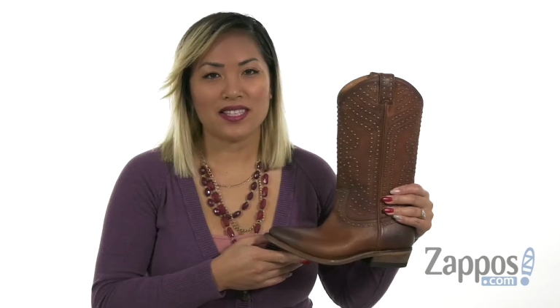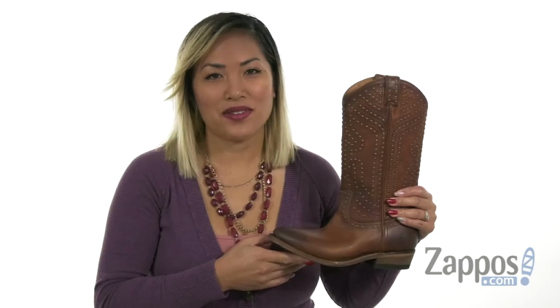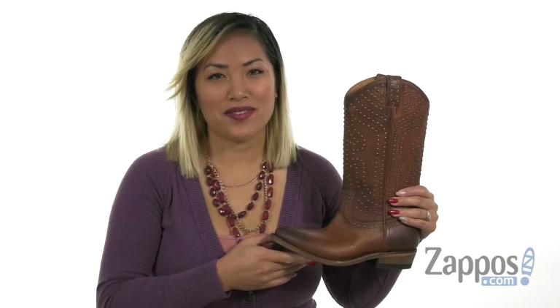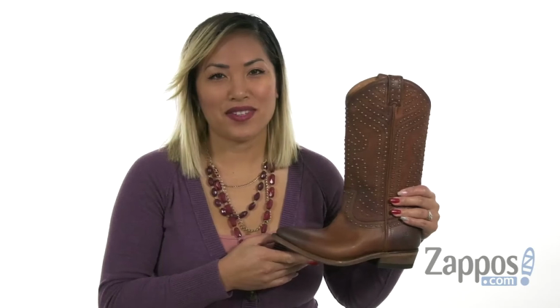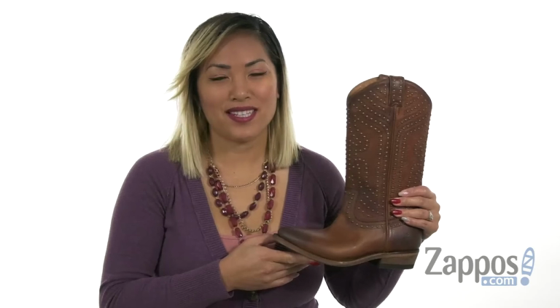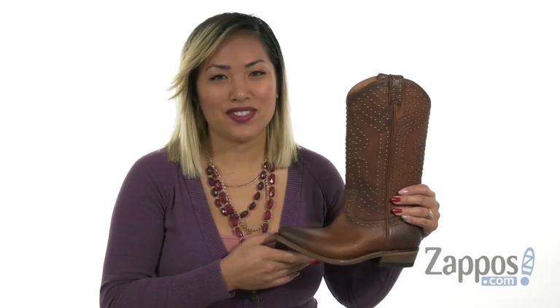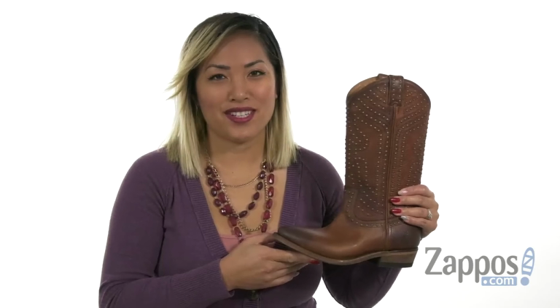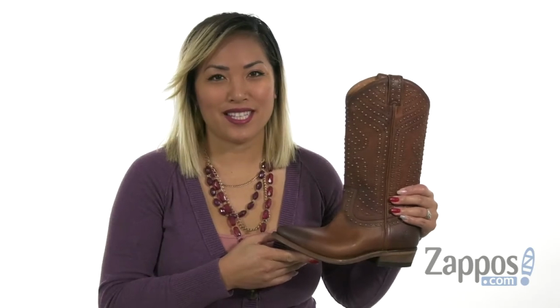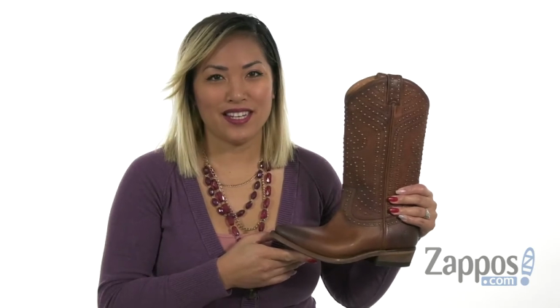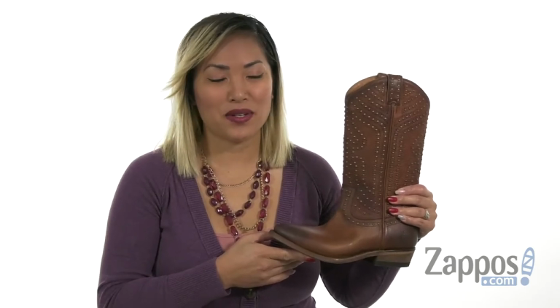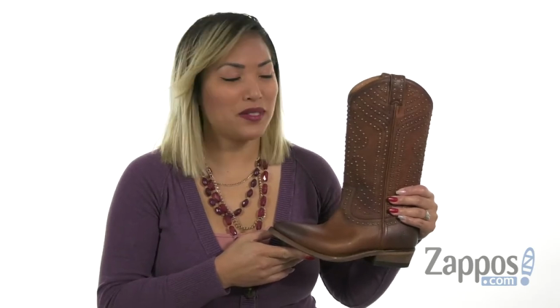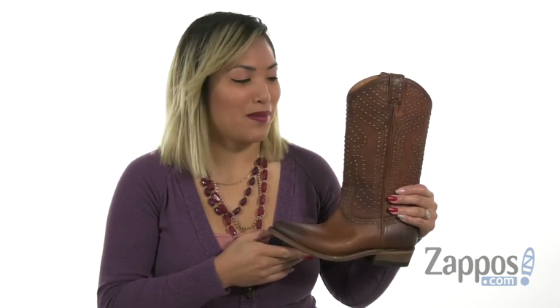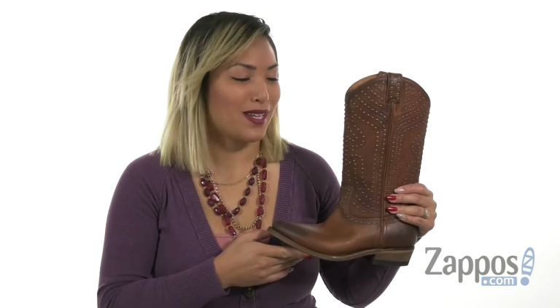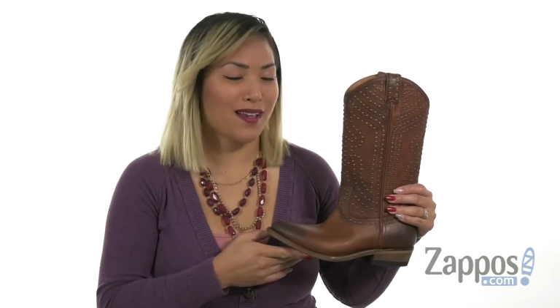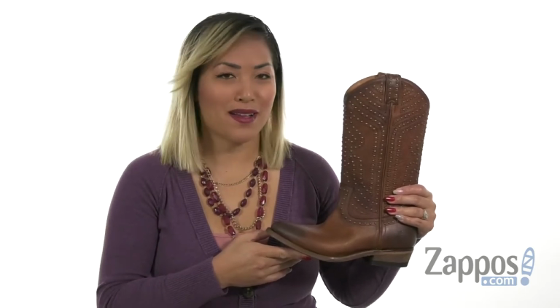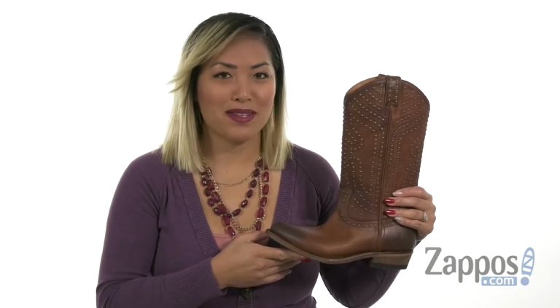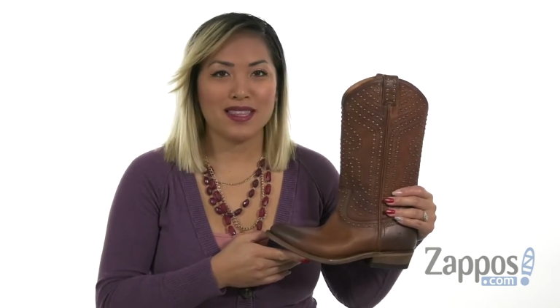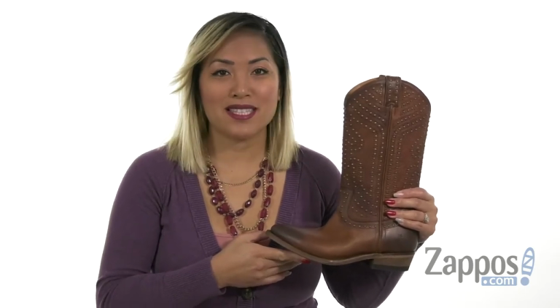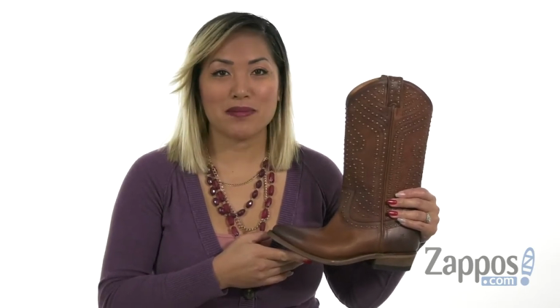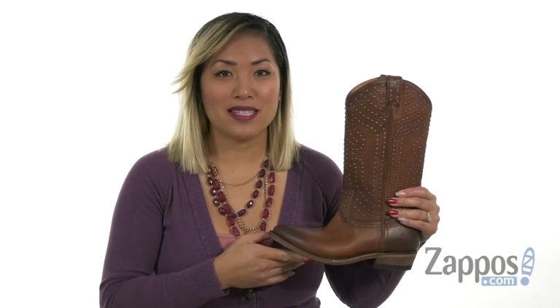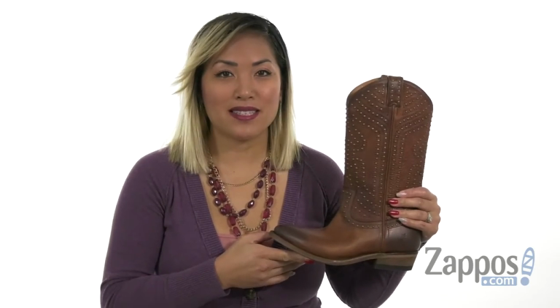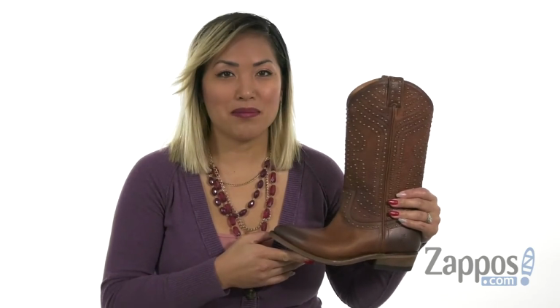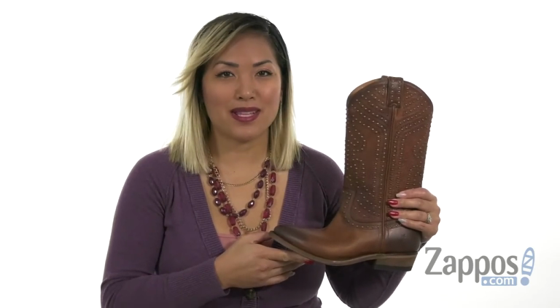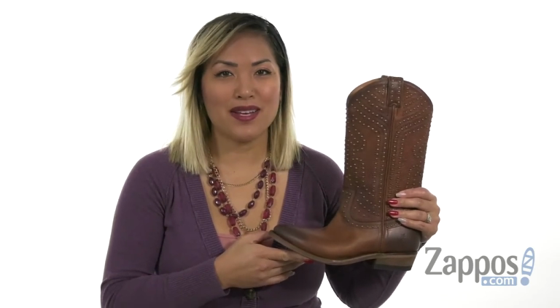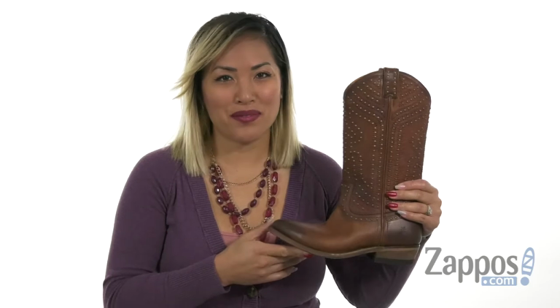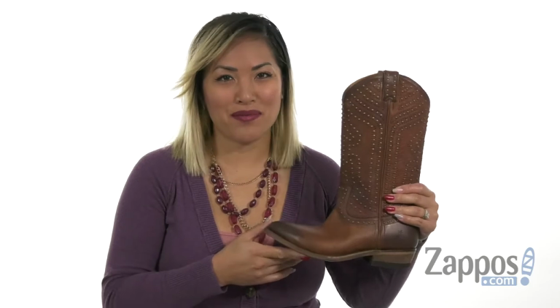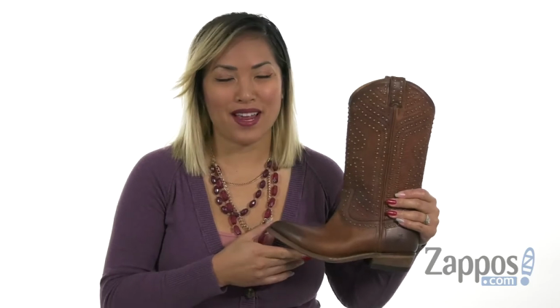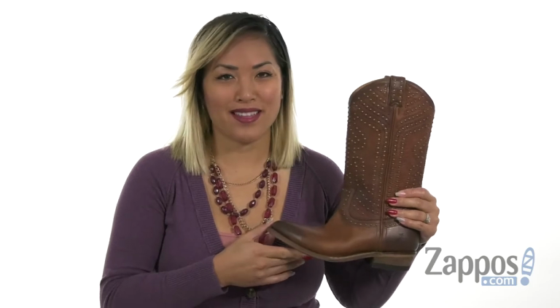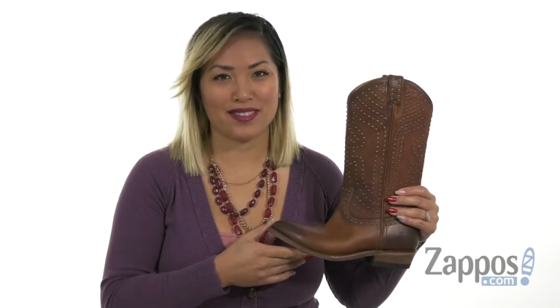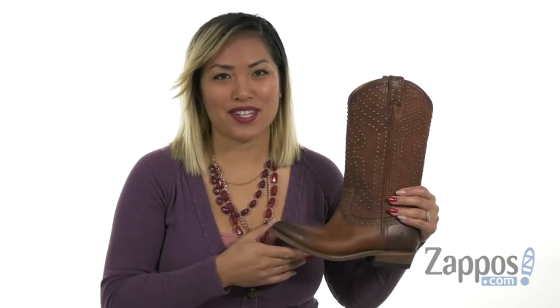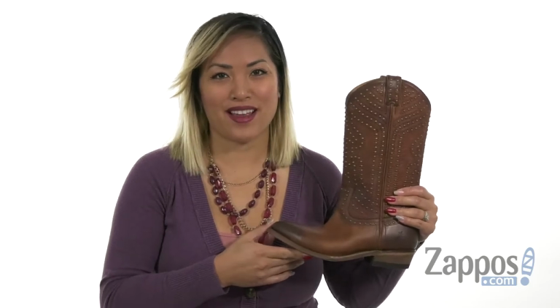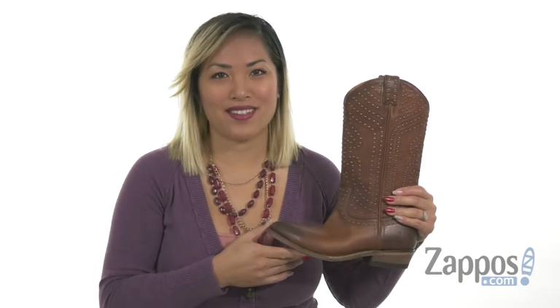How's it going everyone, it's Gina Lynn here with Zappos.com. This is the Billy Stud pull-on from Frye, let's go check it out.